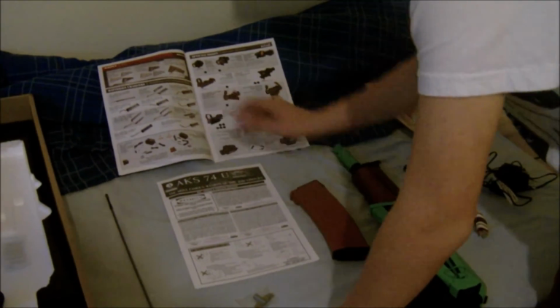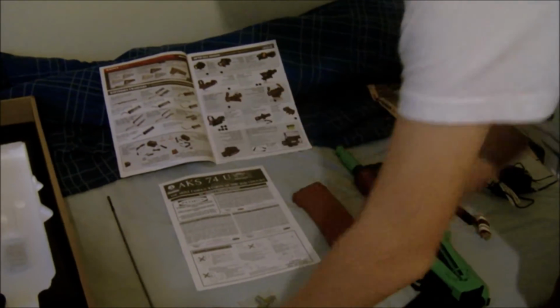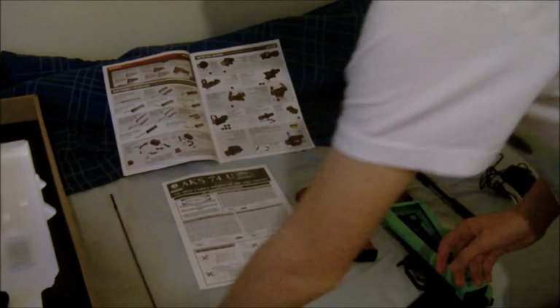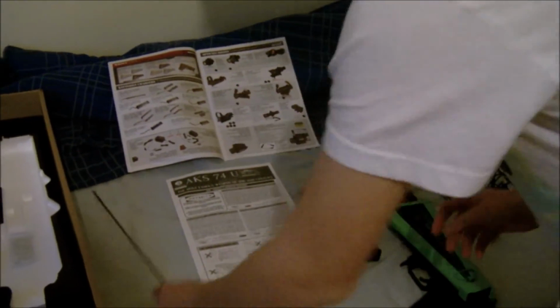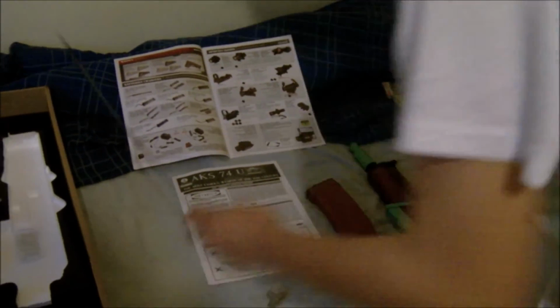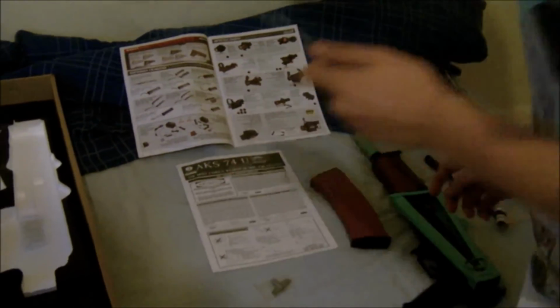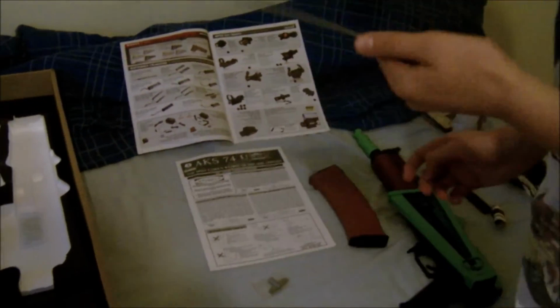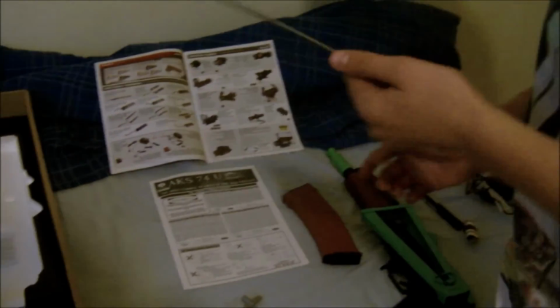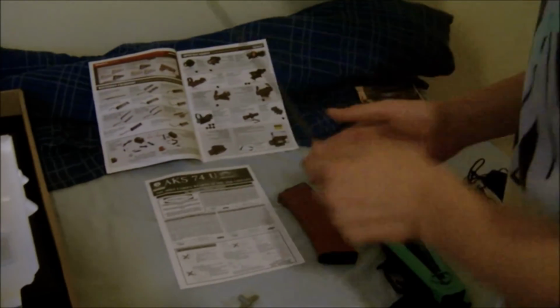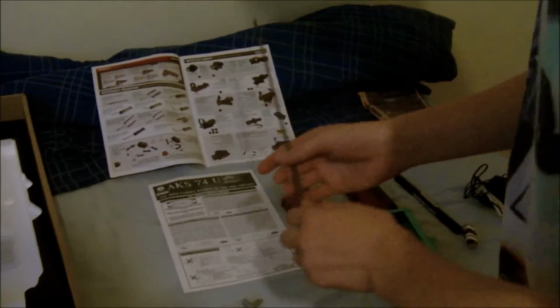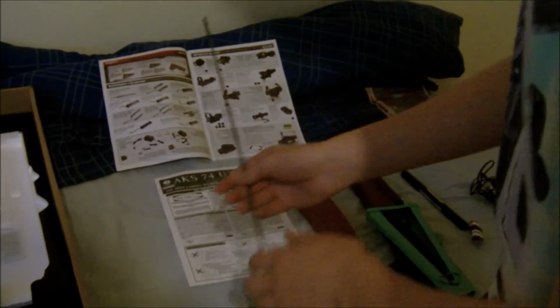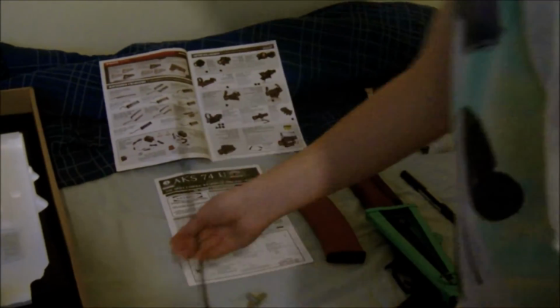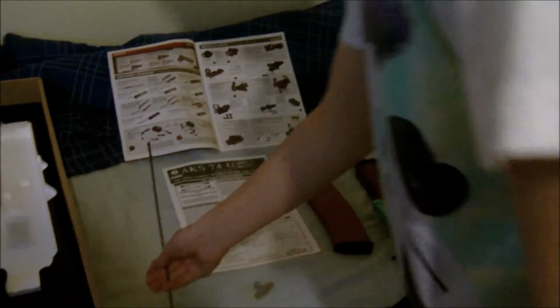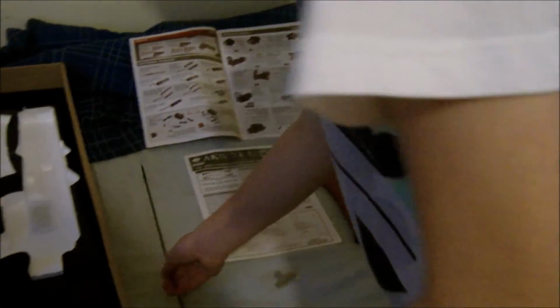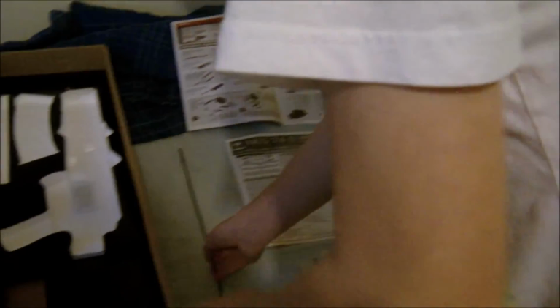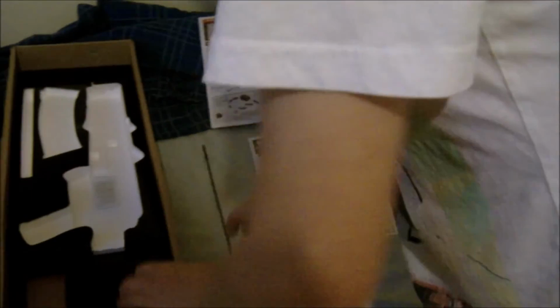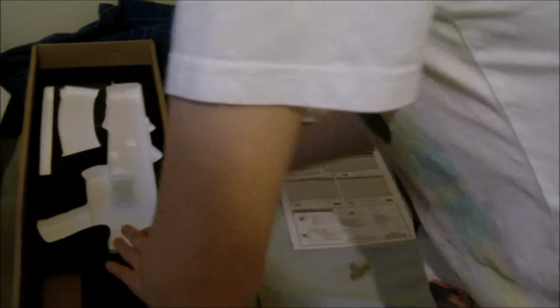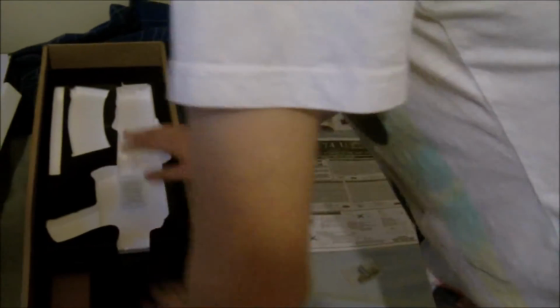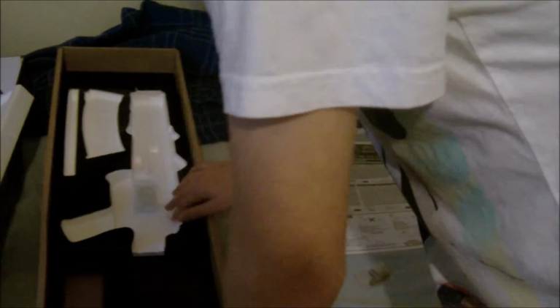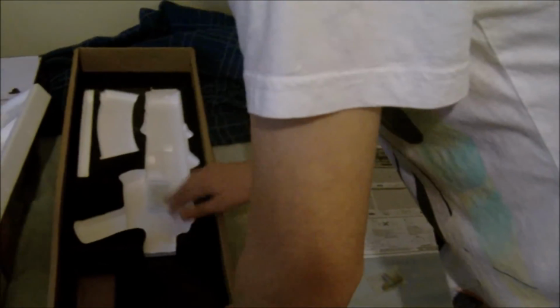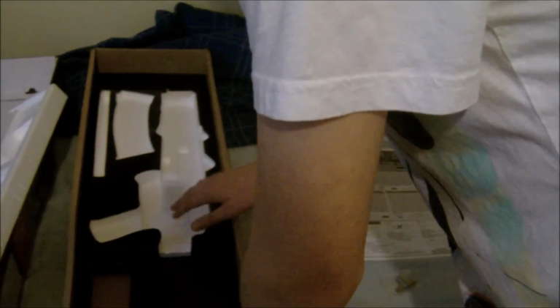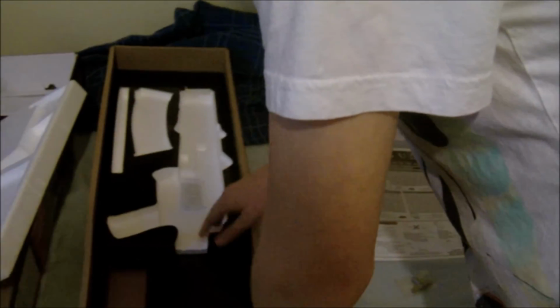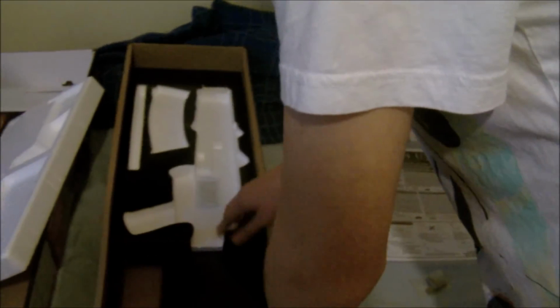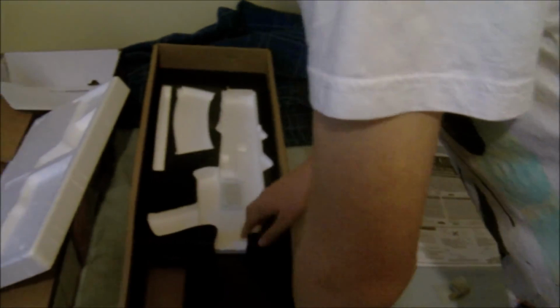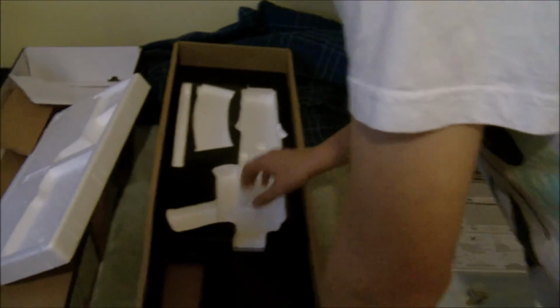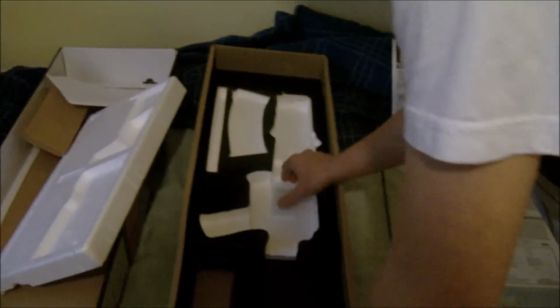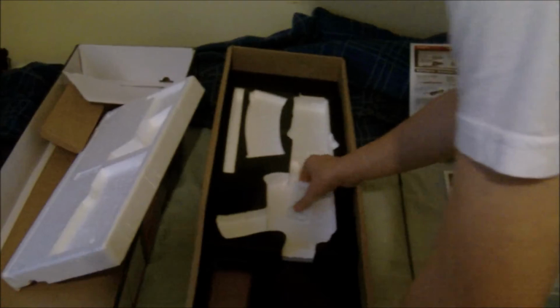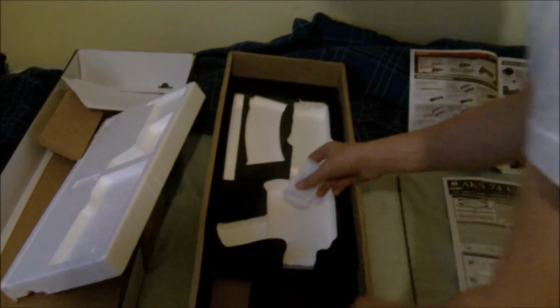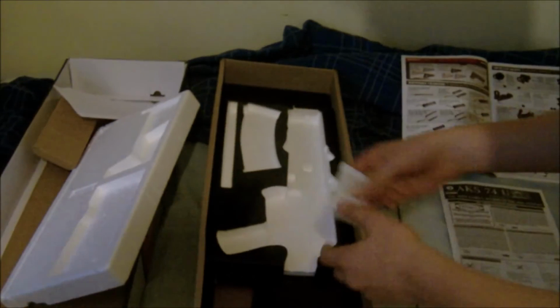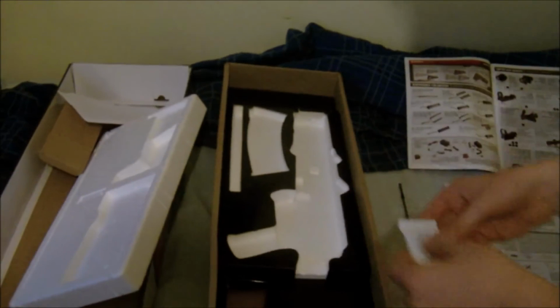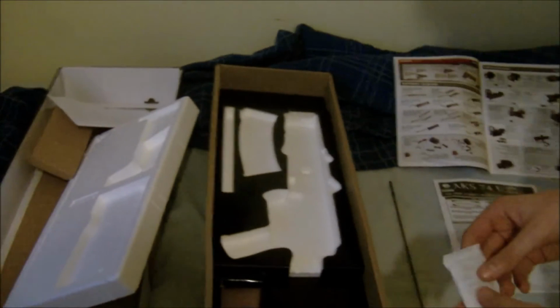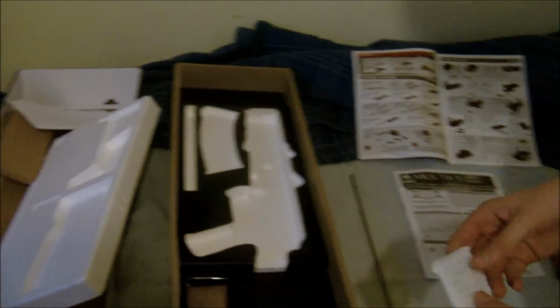You also get a catalogue, a cleaning rod, and this box with some gel - which is just a desiccant, don't eat it.